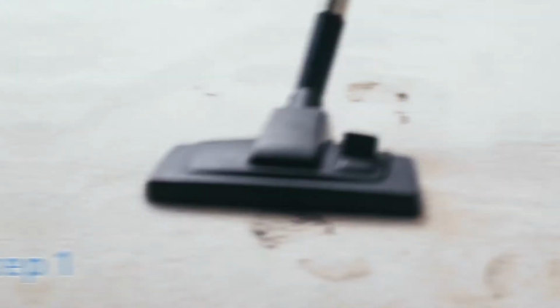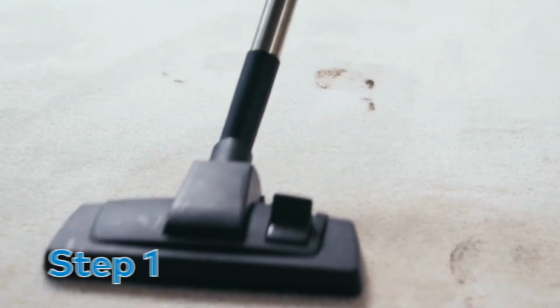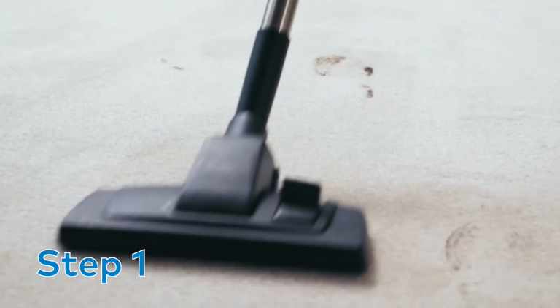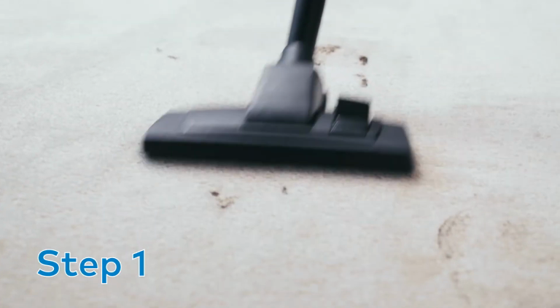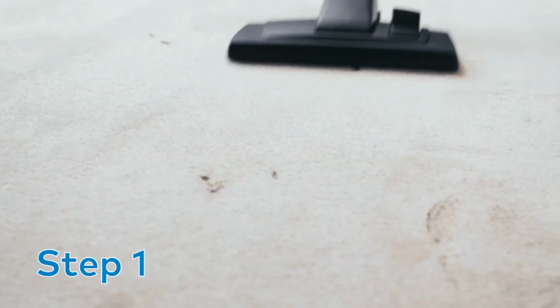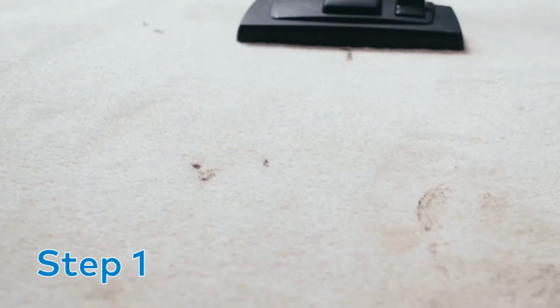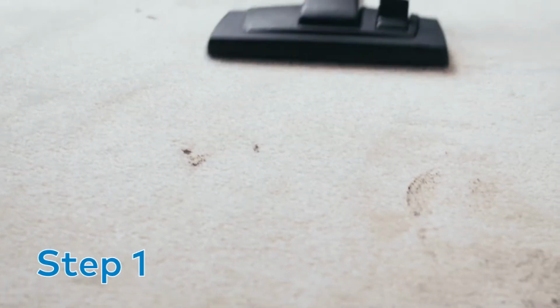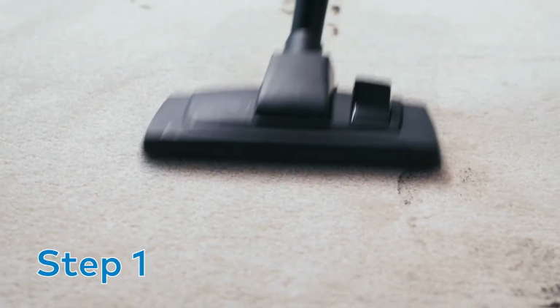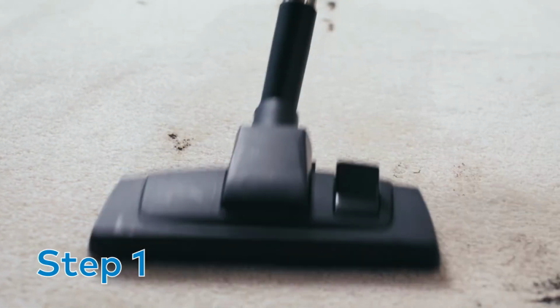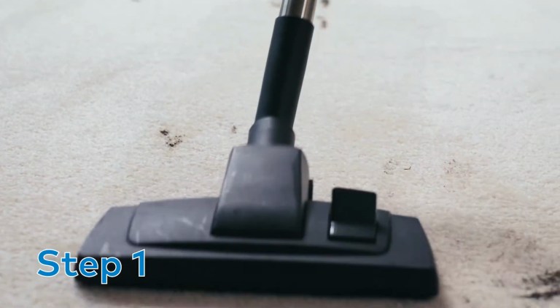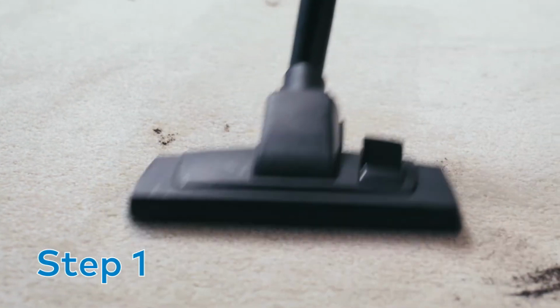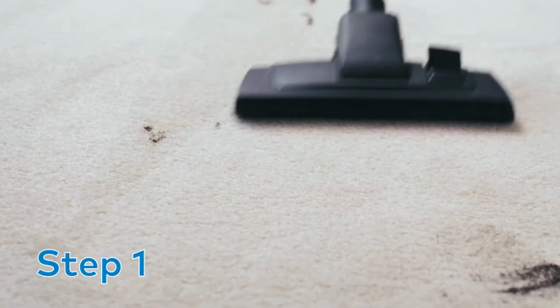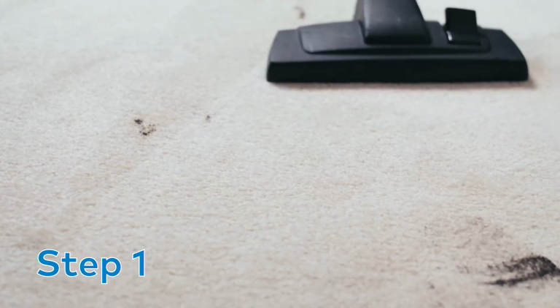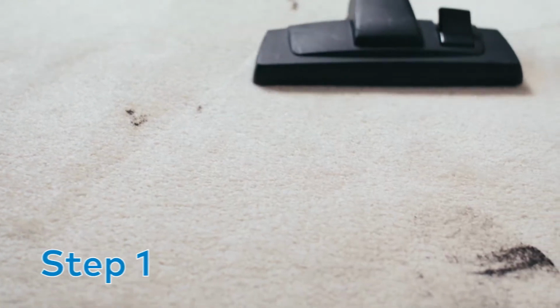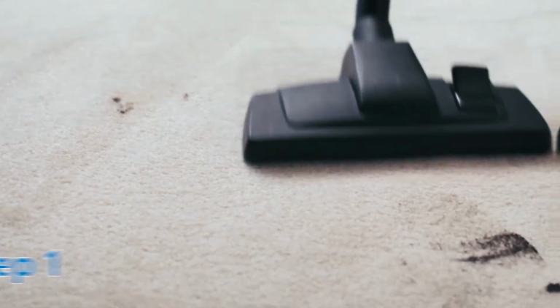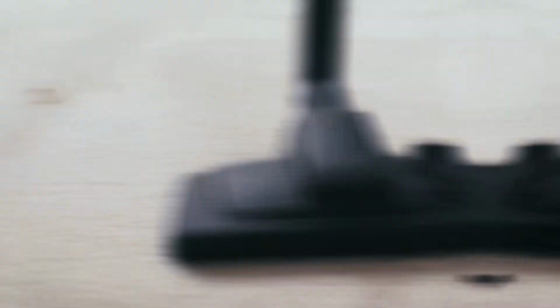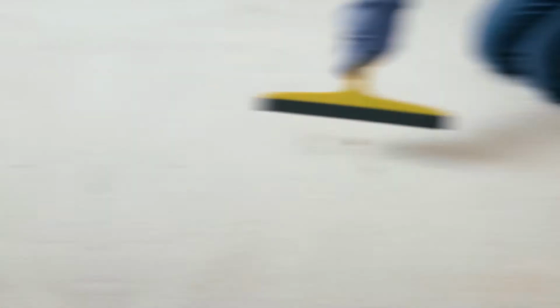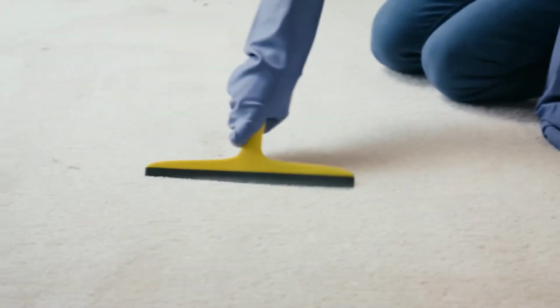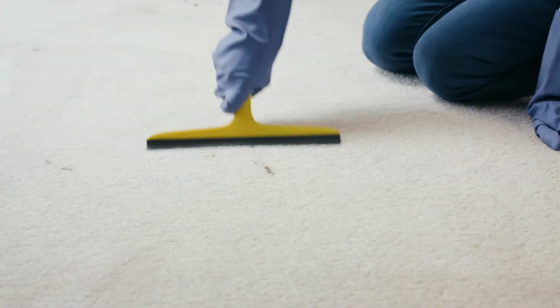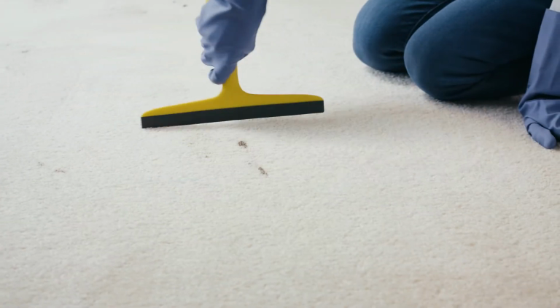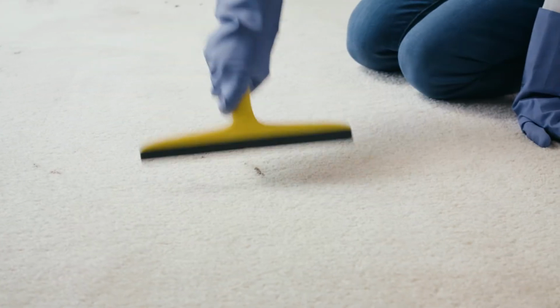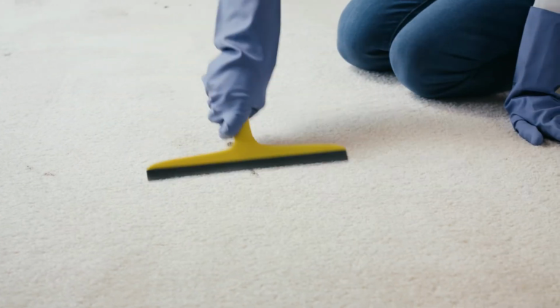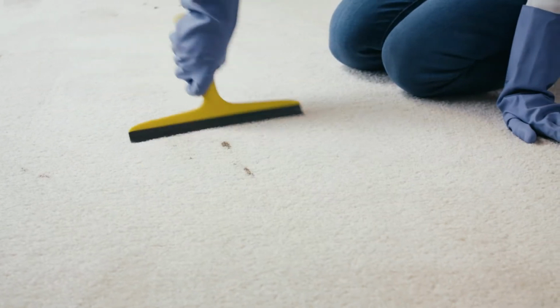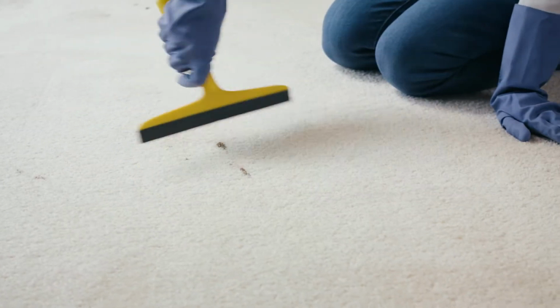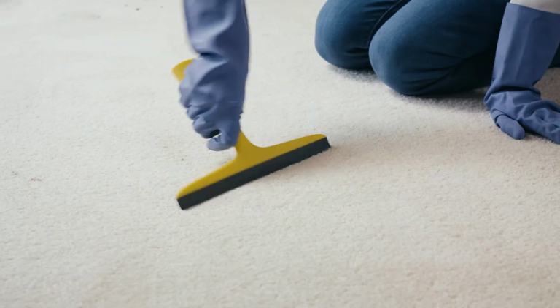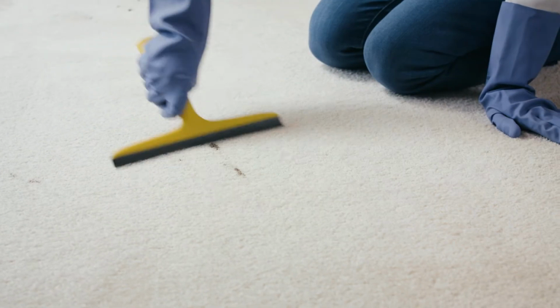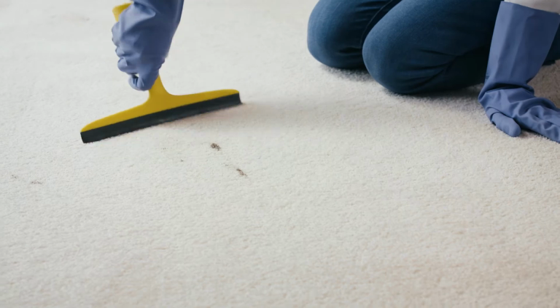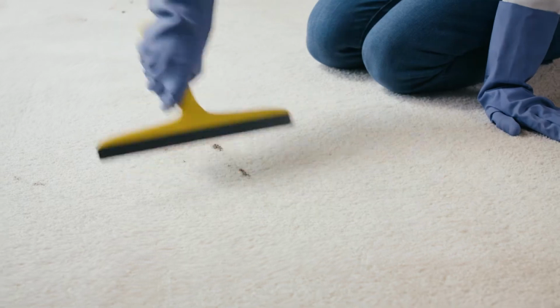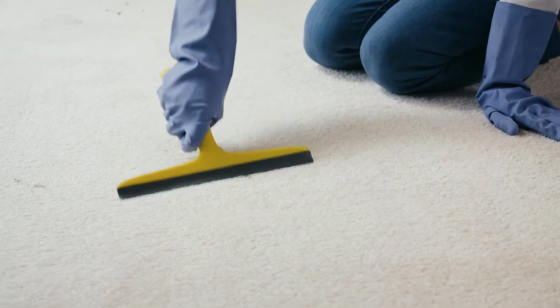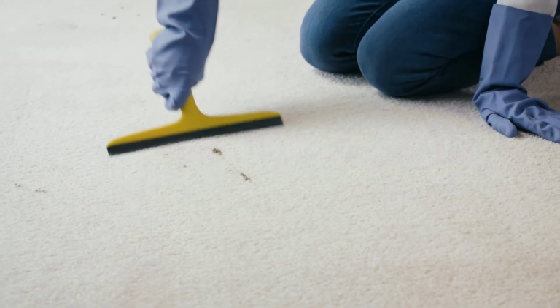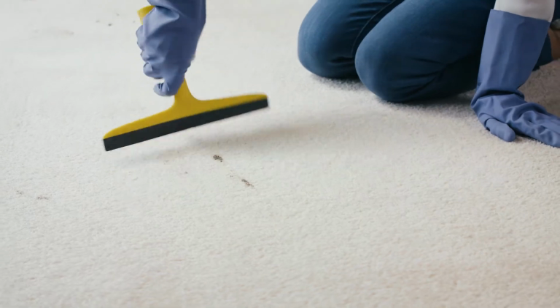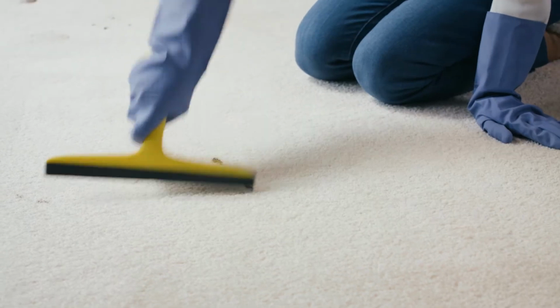Firstly, vacuum your carpet. You can also use a squeegee to help get the trapped-in dirt and hairs.